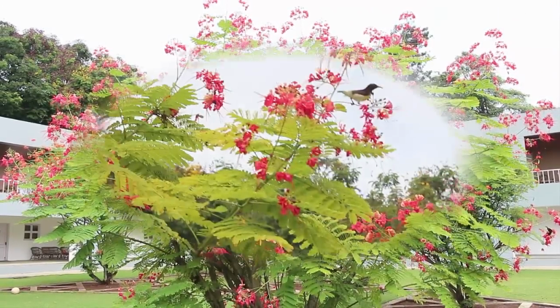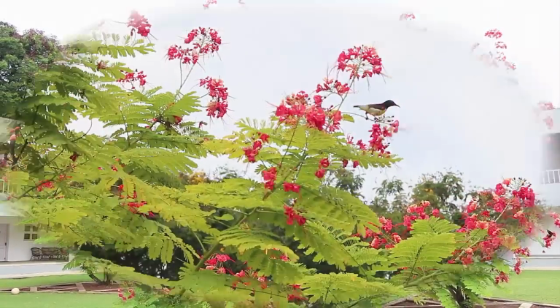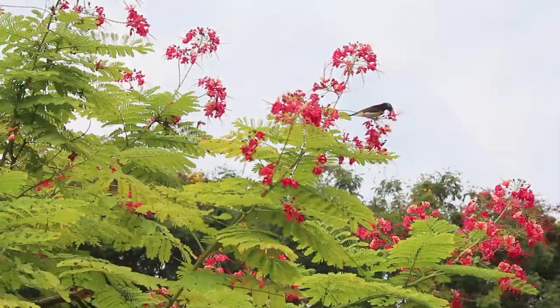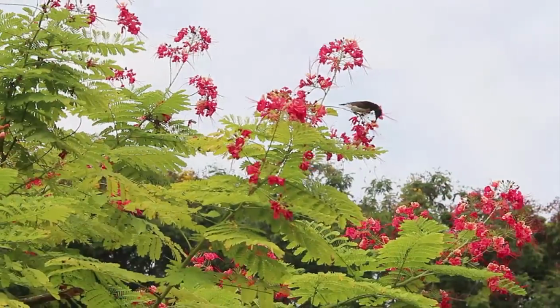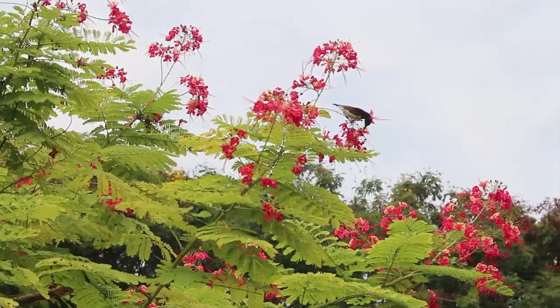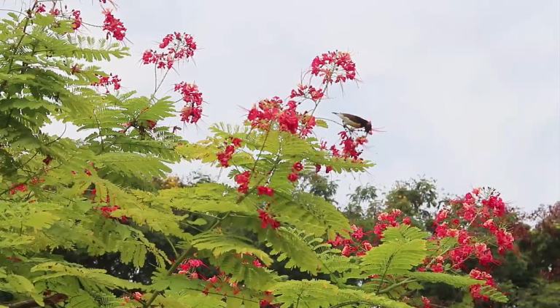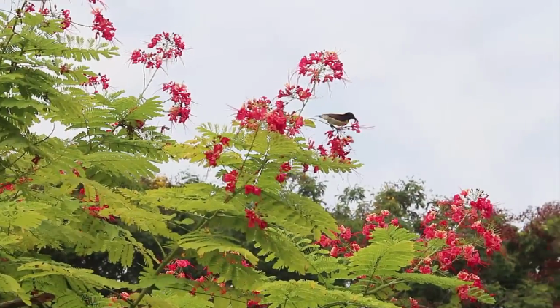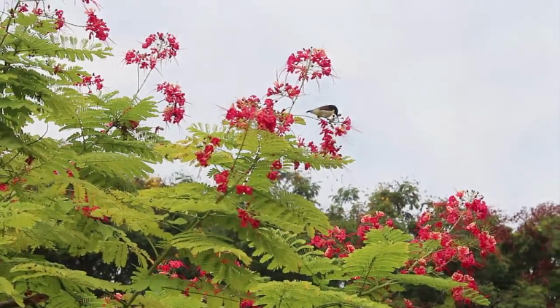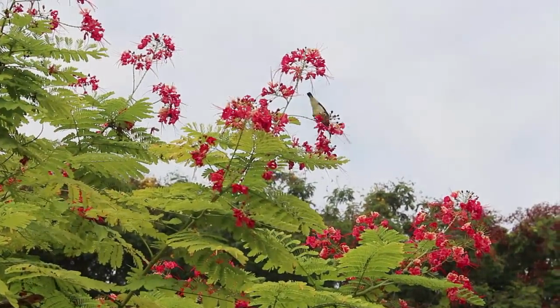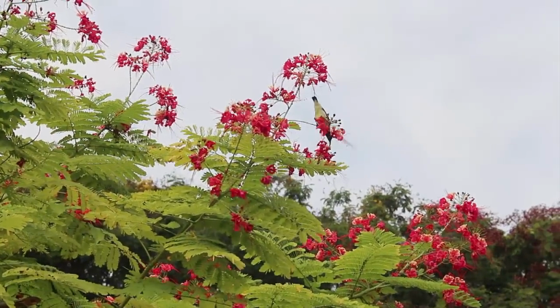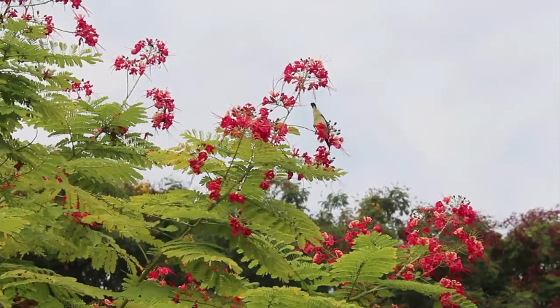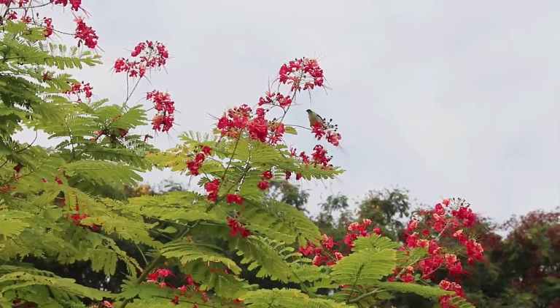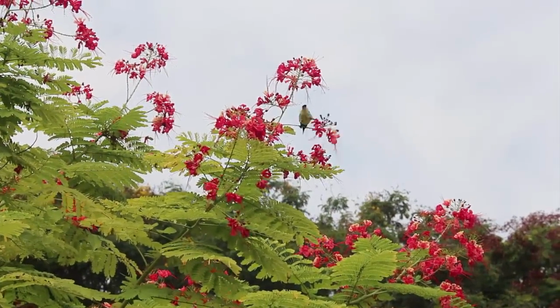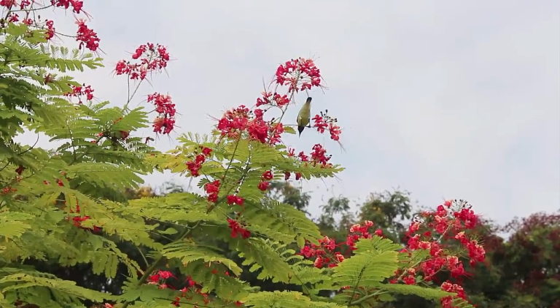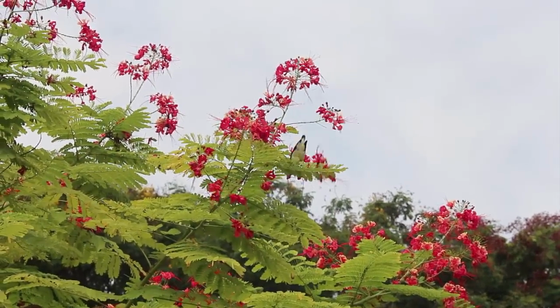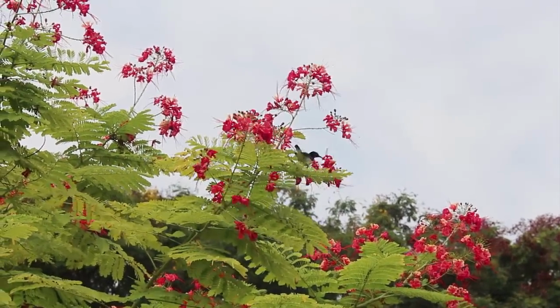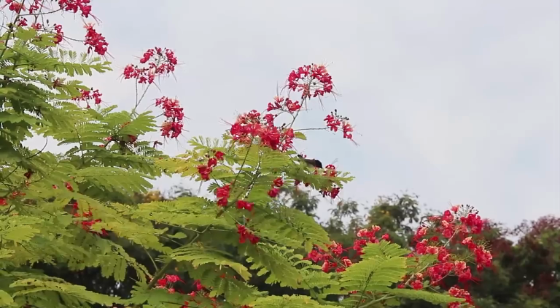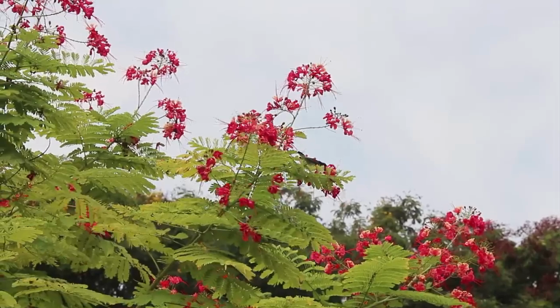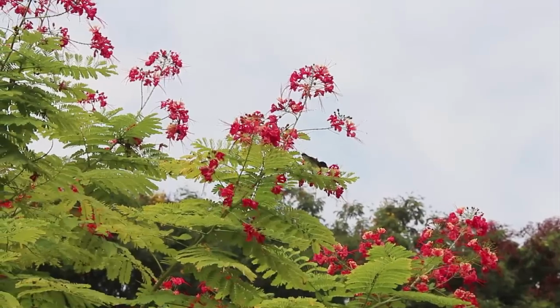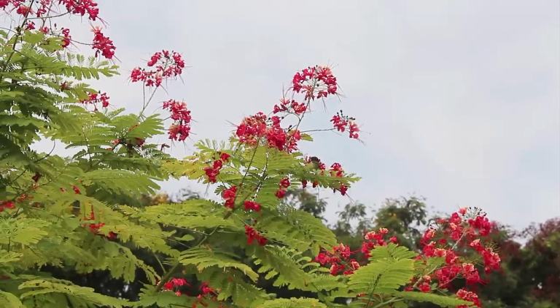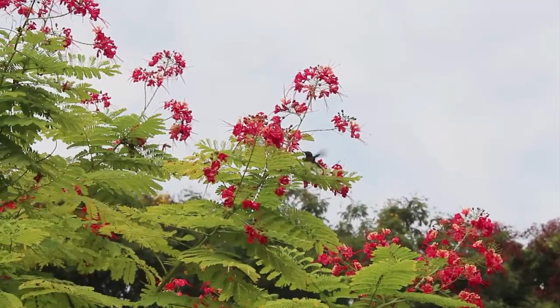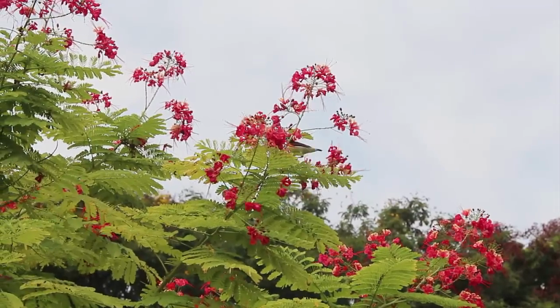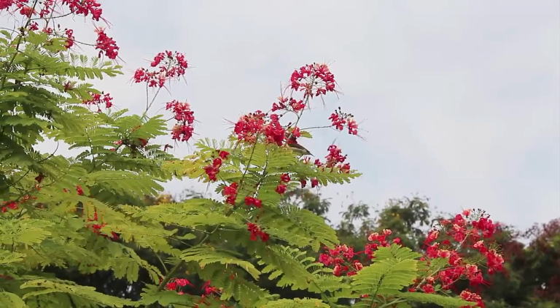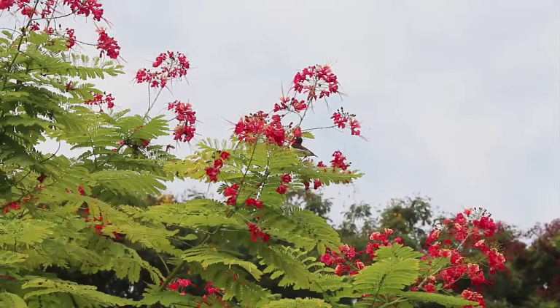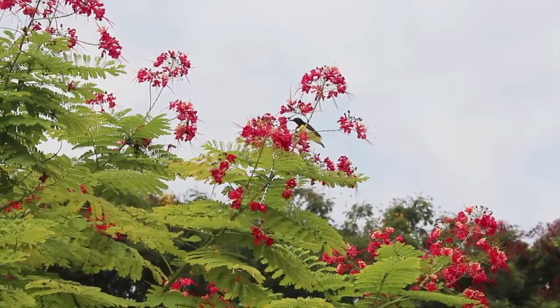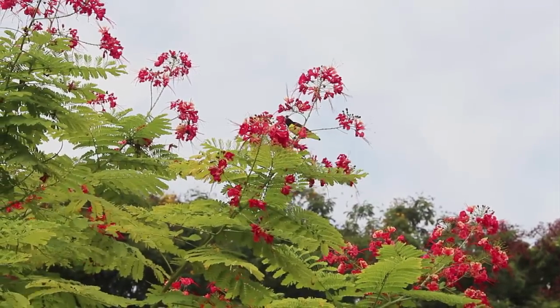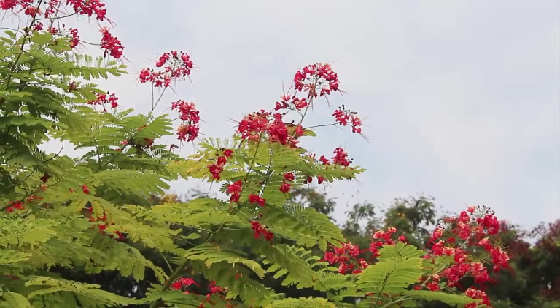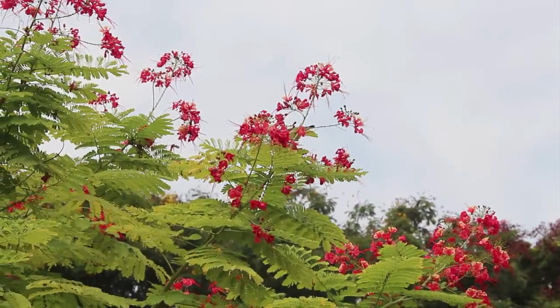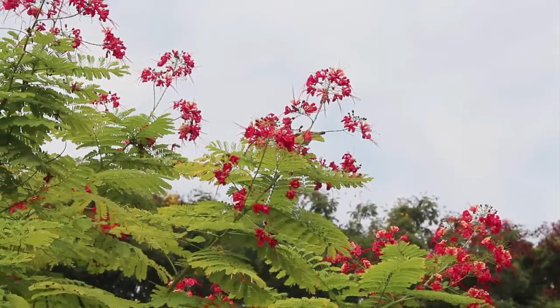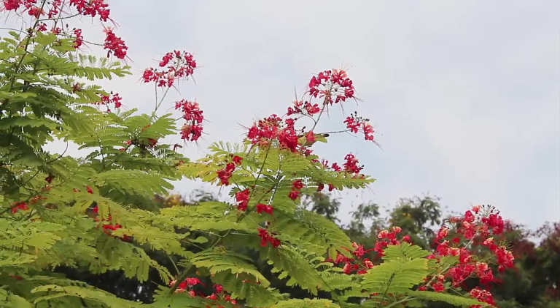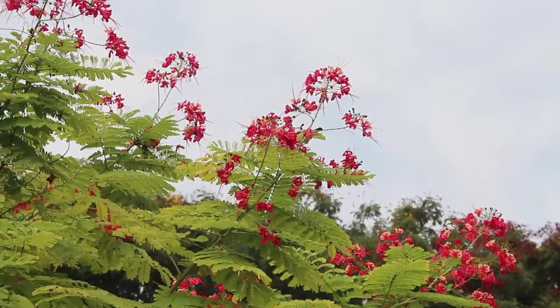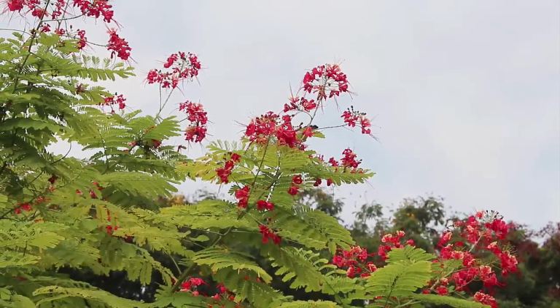These flowers are commonly called the peacock flower, the red bird of paradise, or the poinciana.